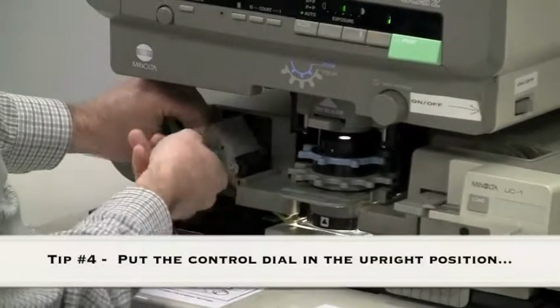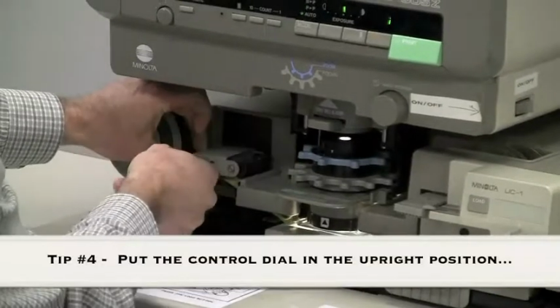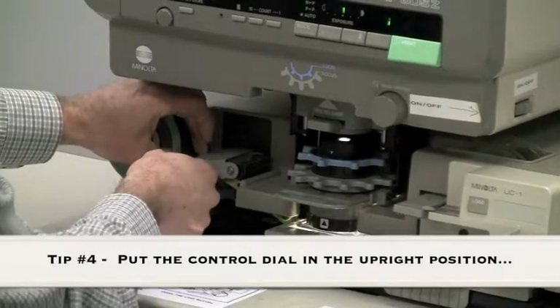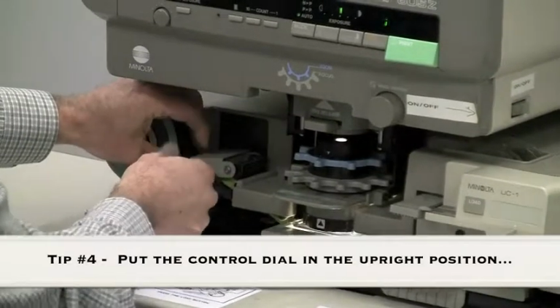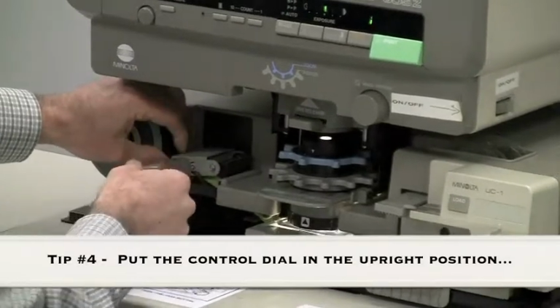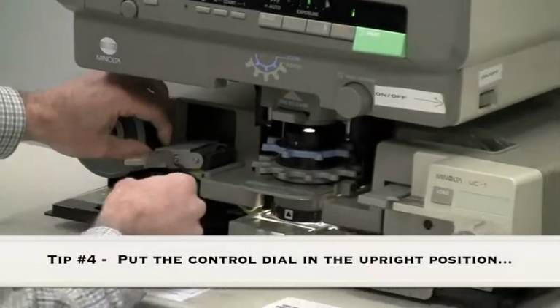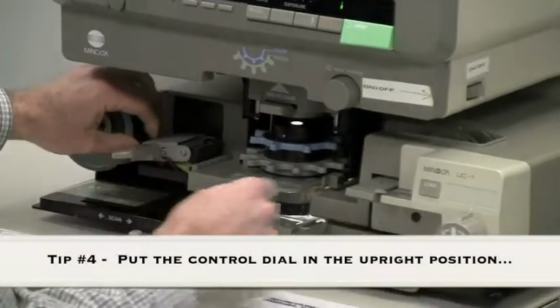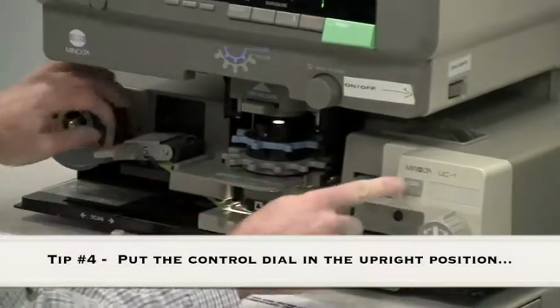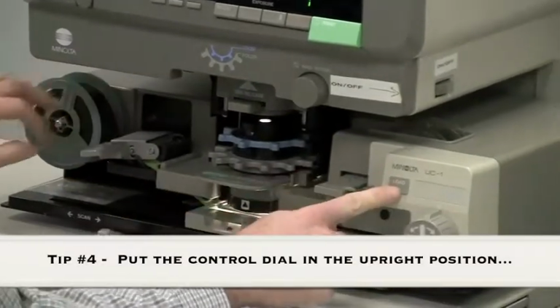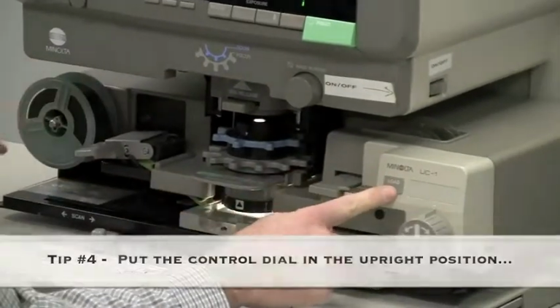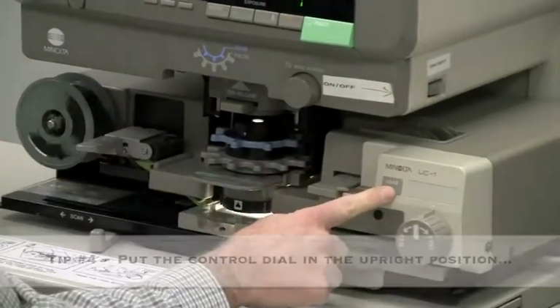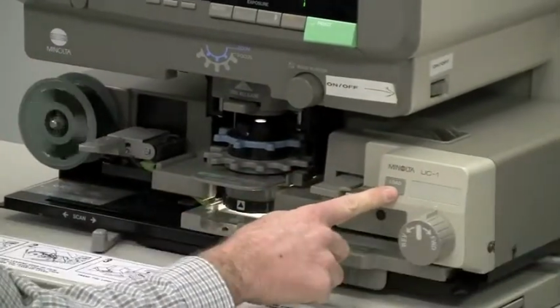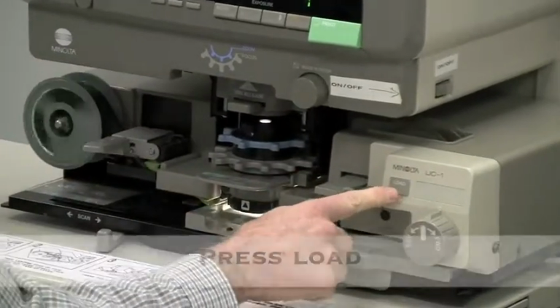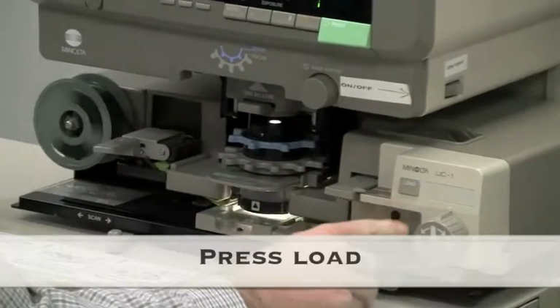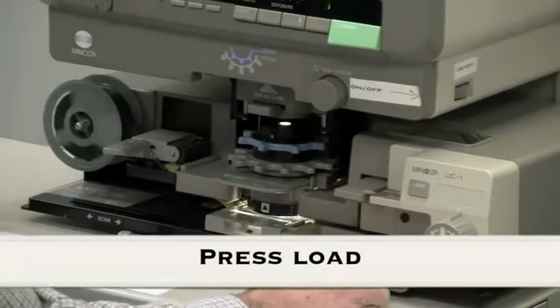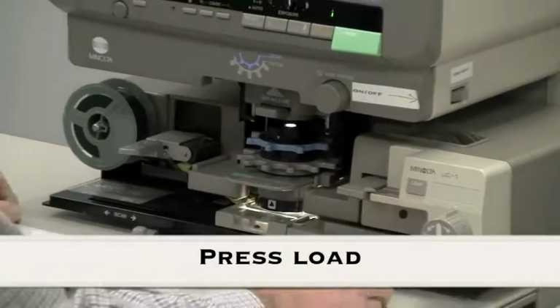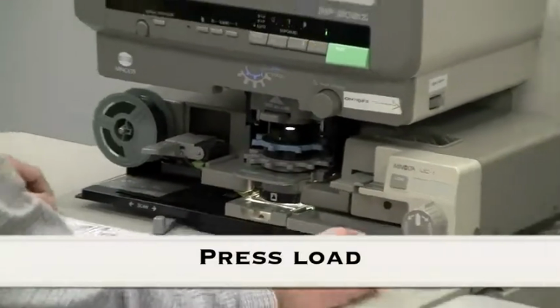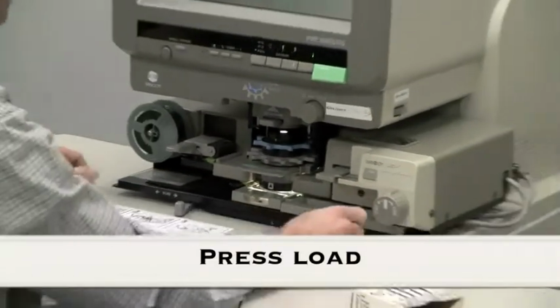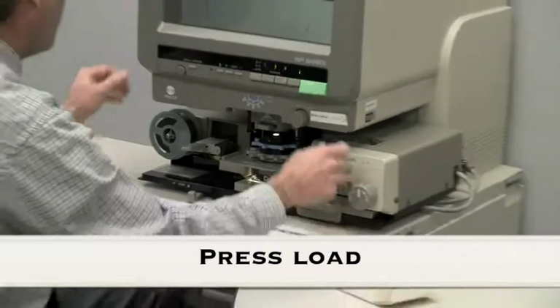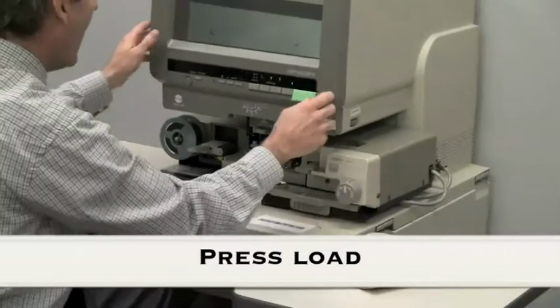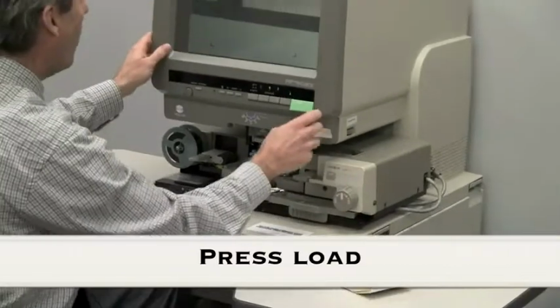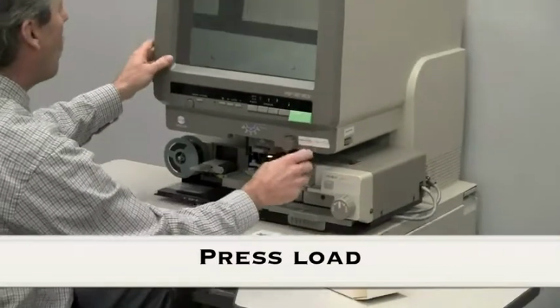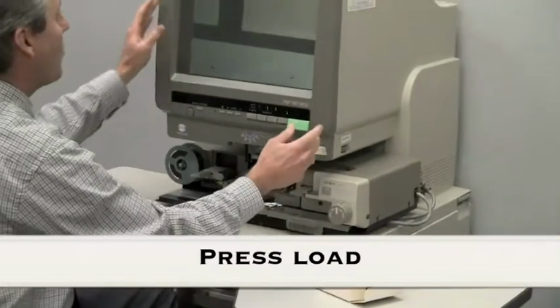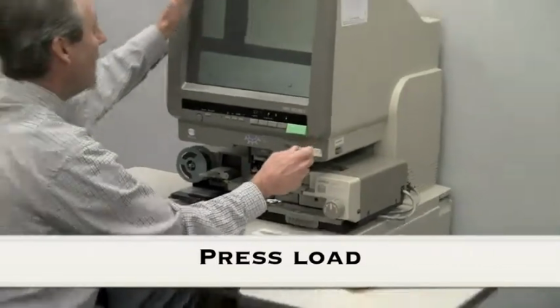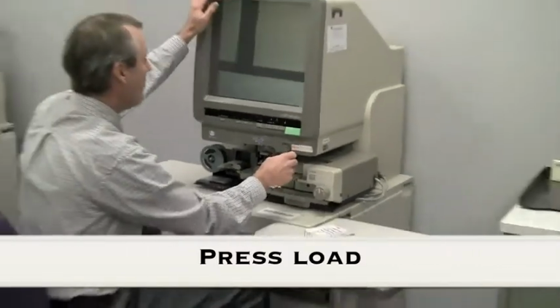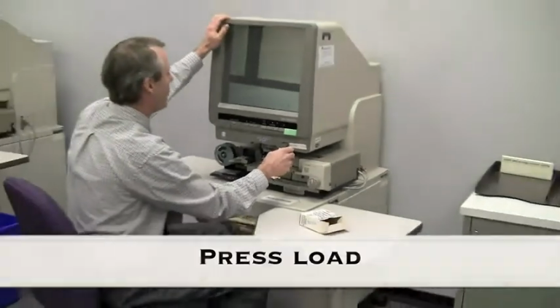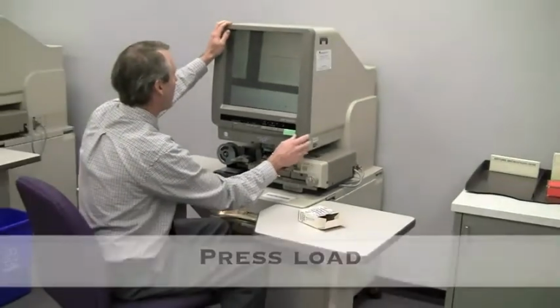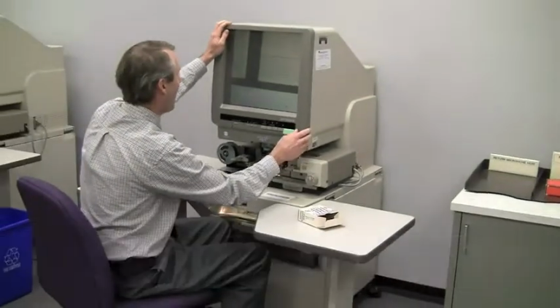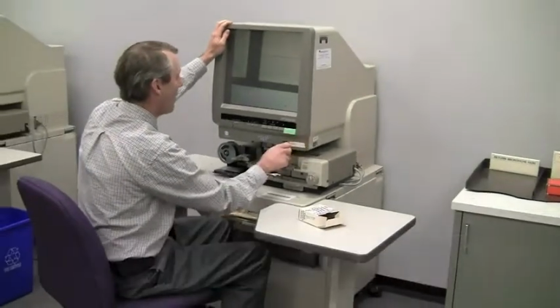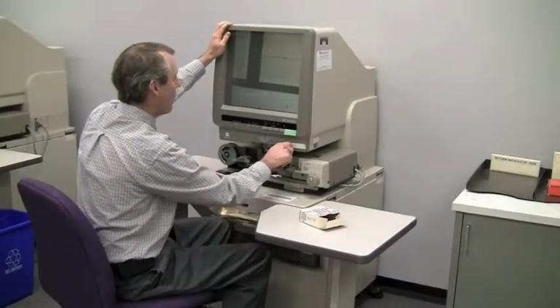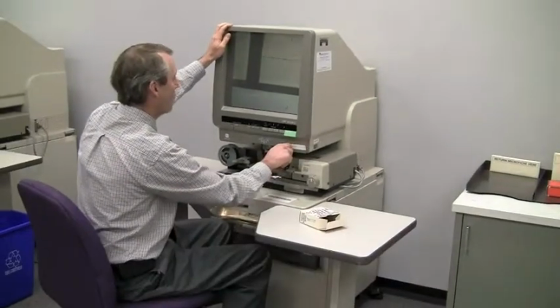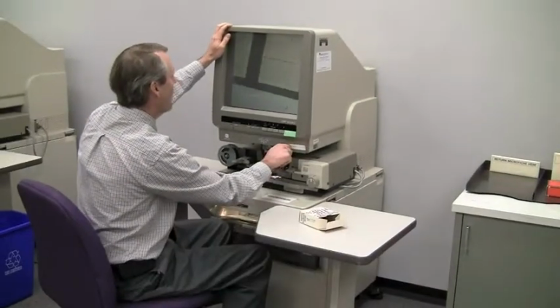I close the door and load the film. Now we can see the image, but it's not quite ready for us to read.